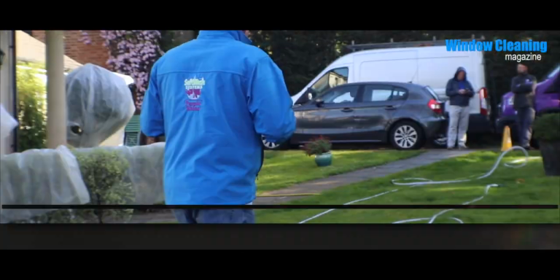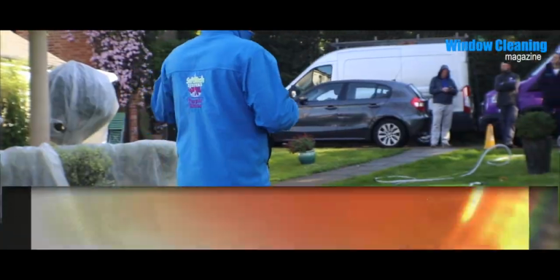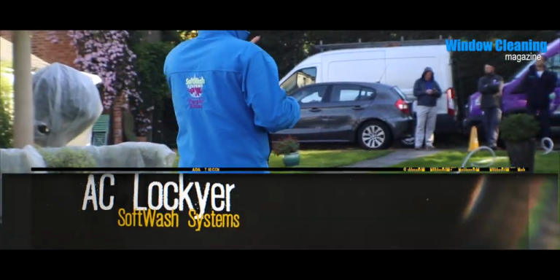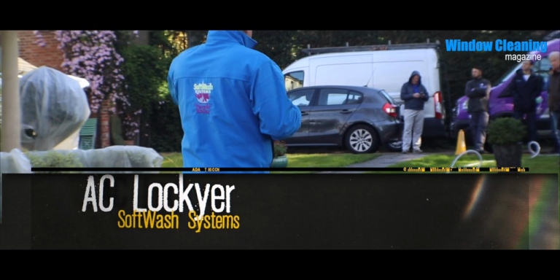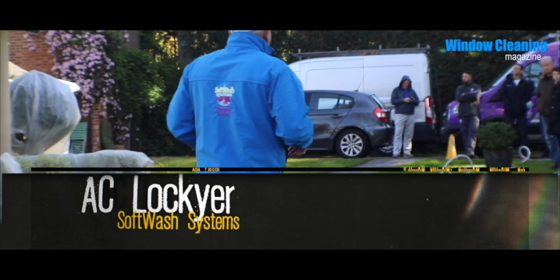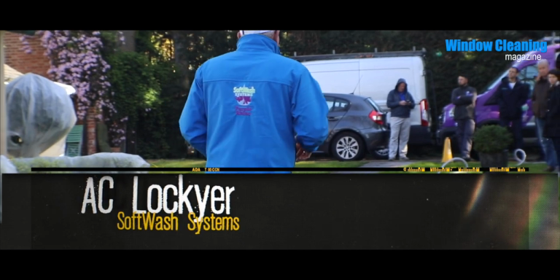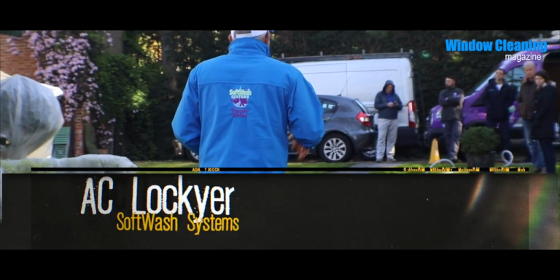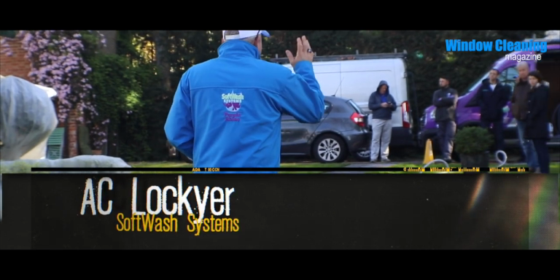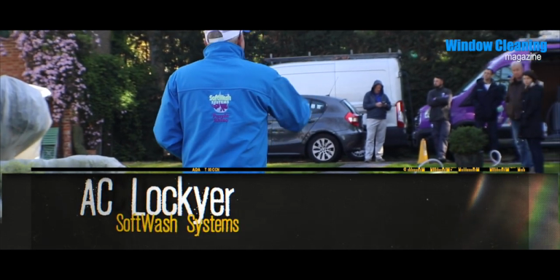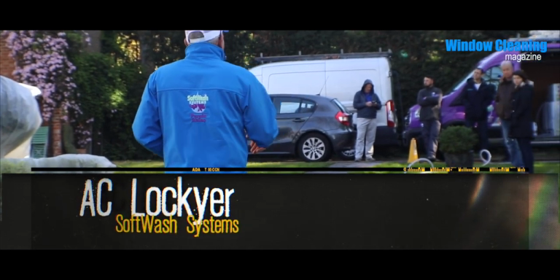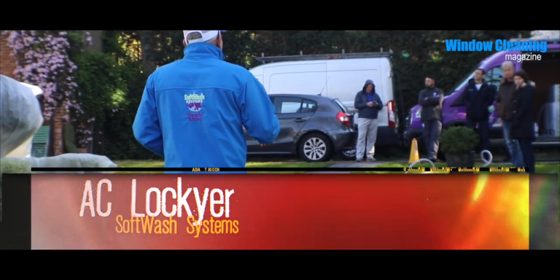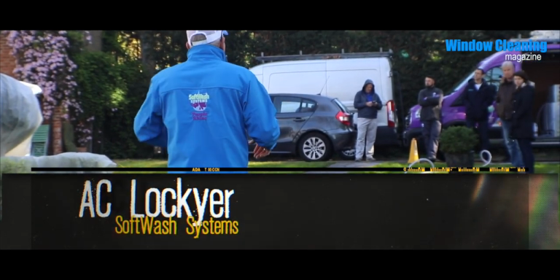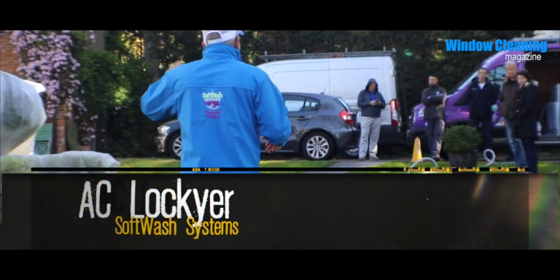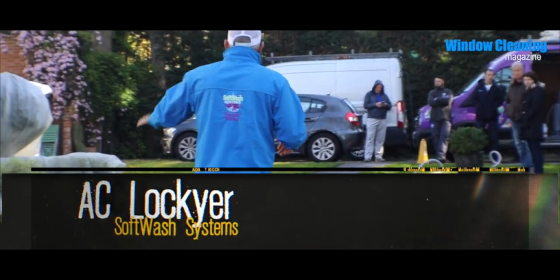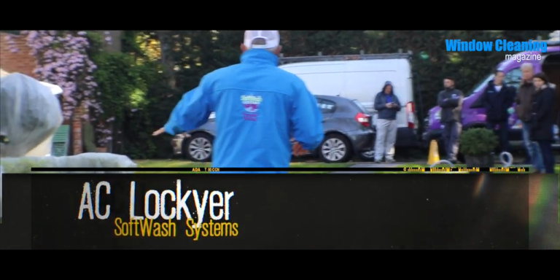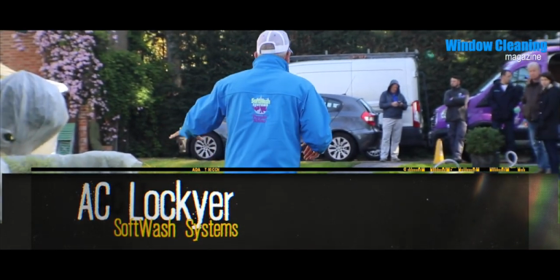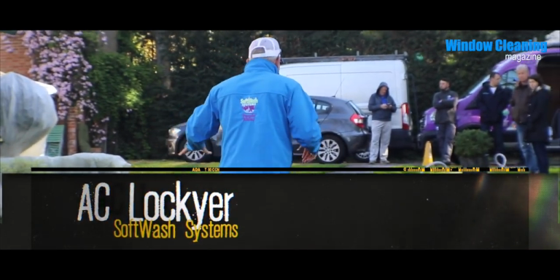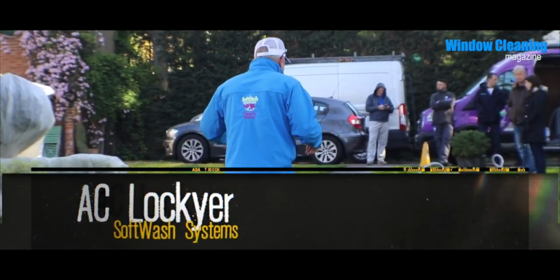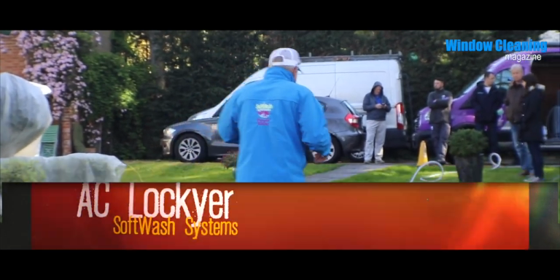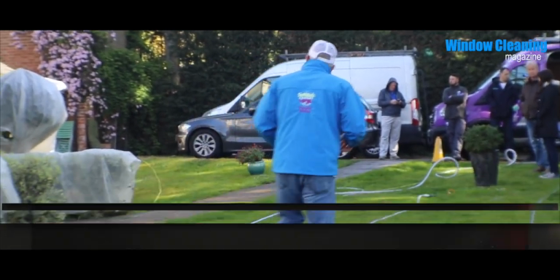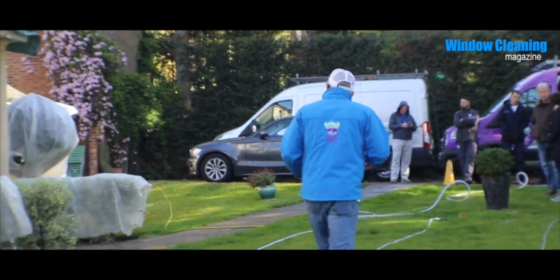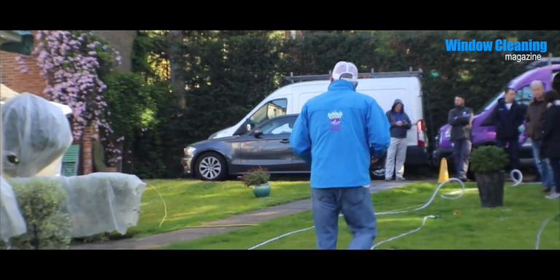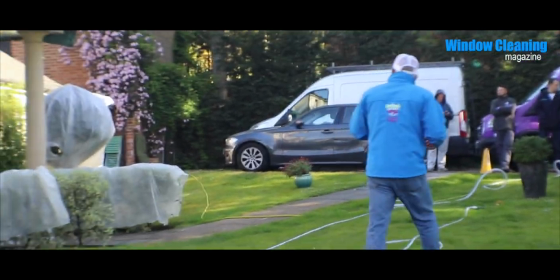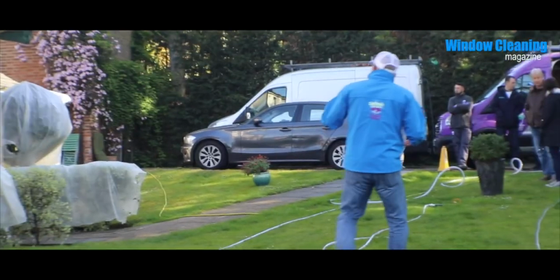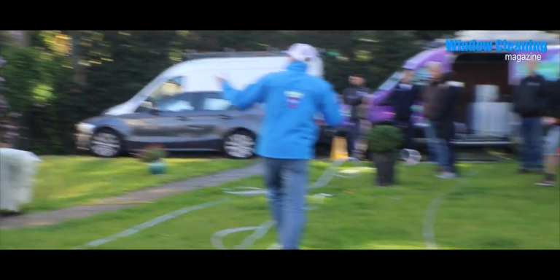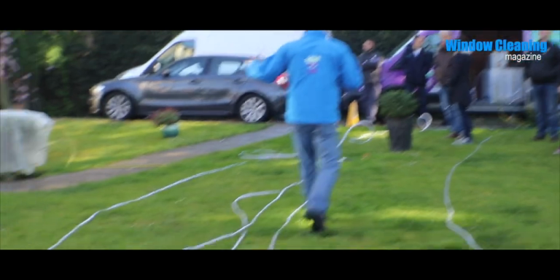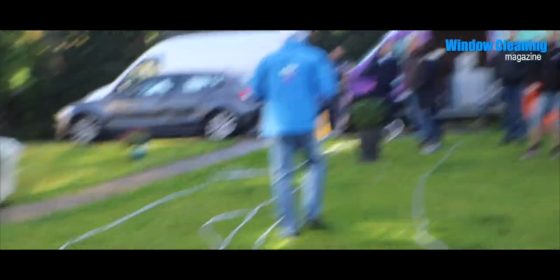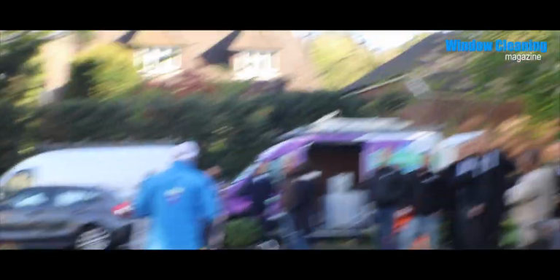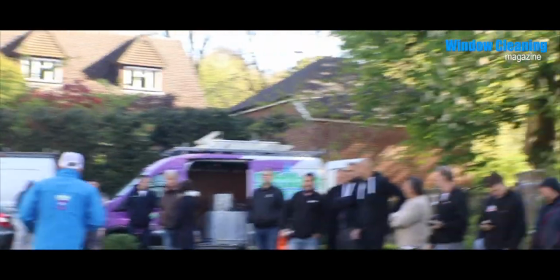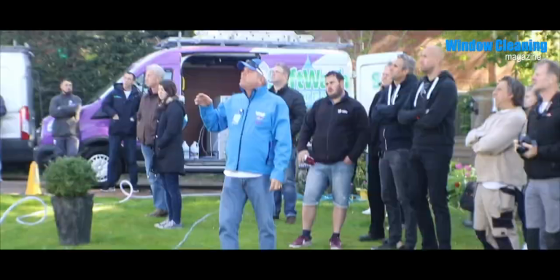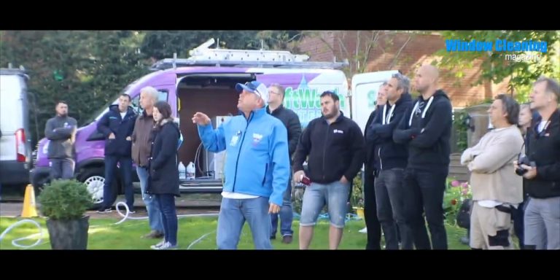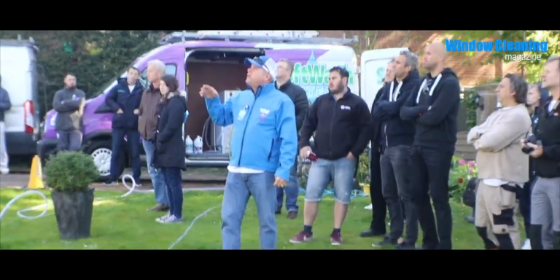We've got the water hooked up right now, we've got our soft wash lying out, we've got our bulk rinse lying out, and we've got a pretty dirty house to work on.